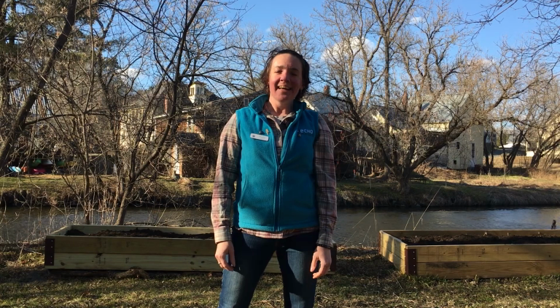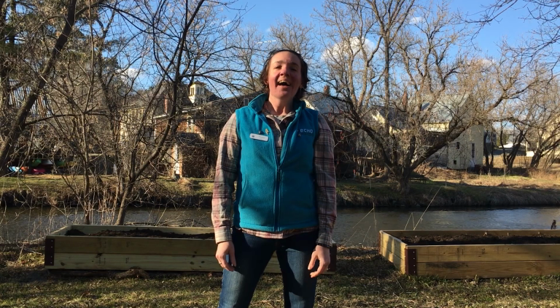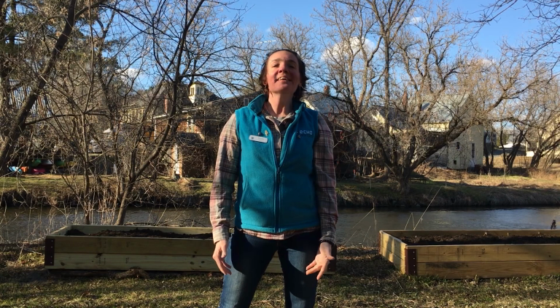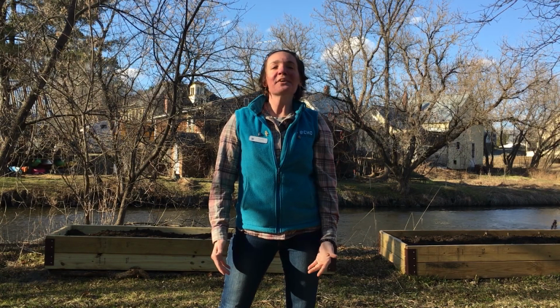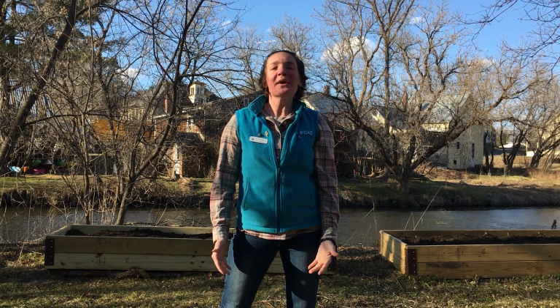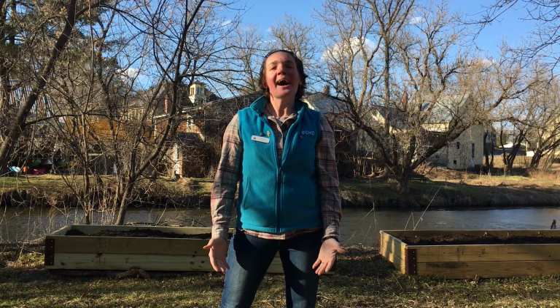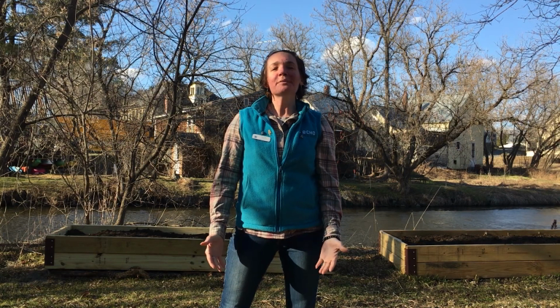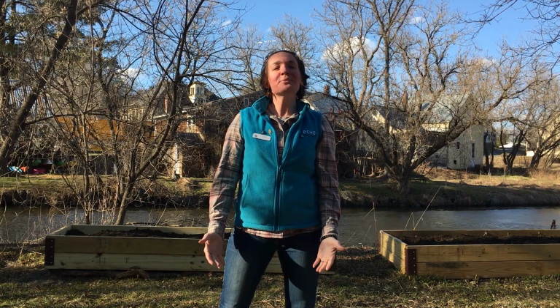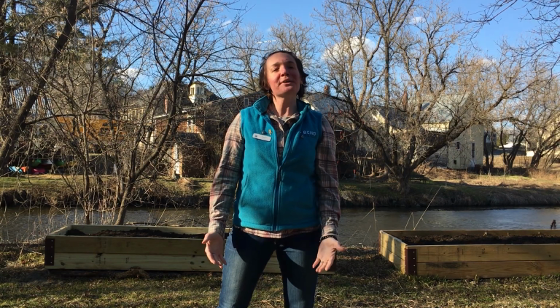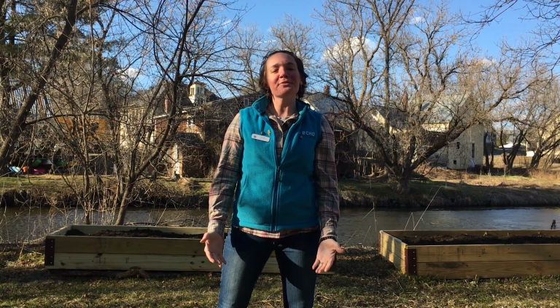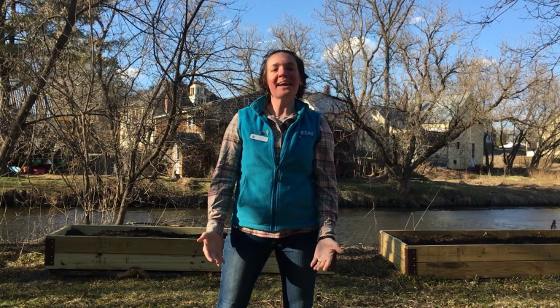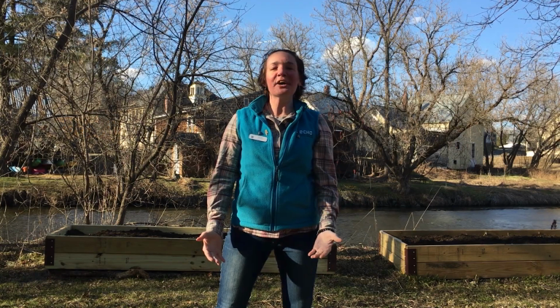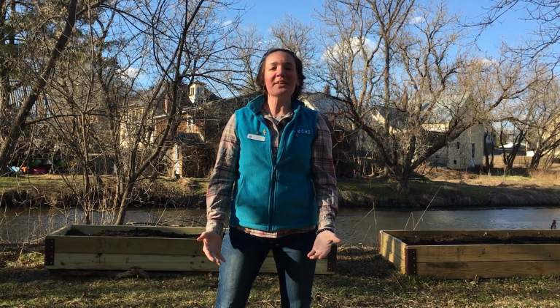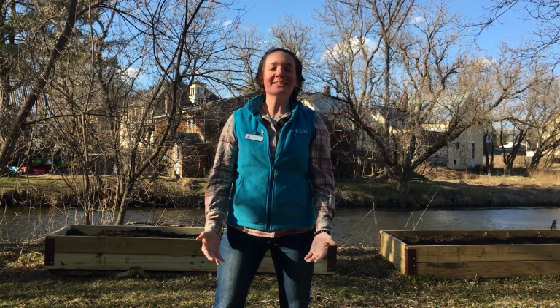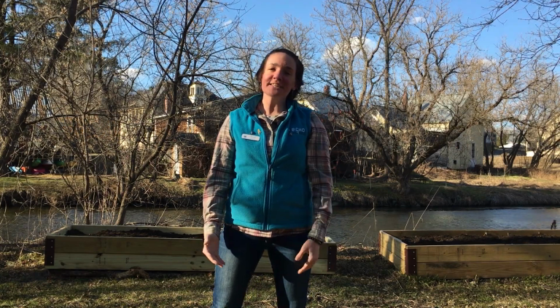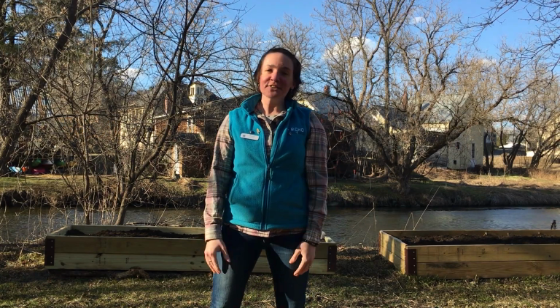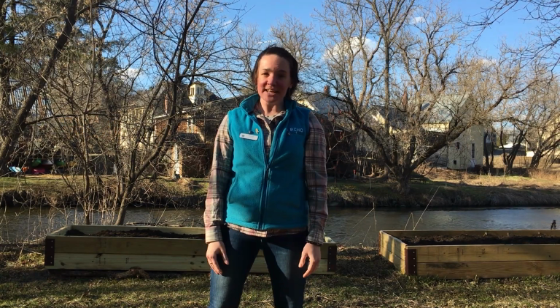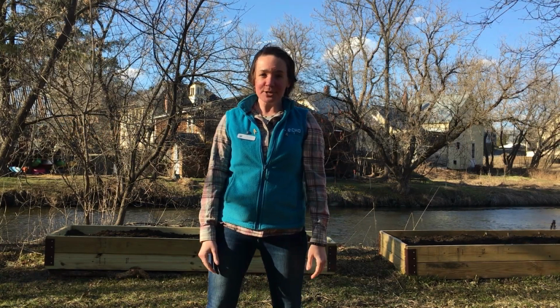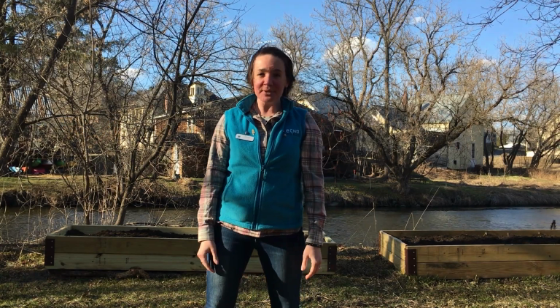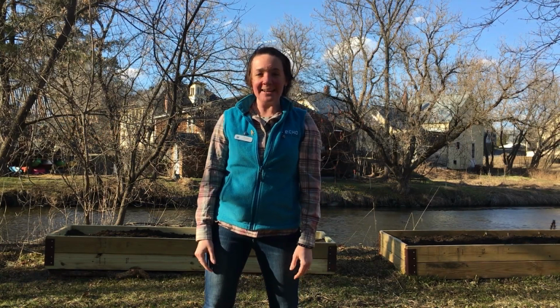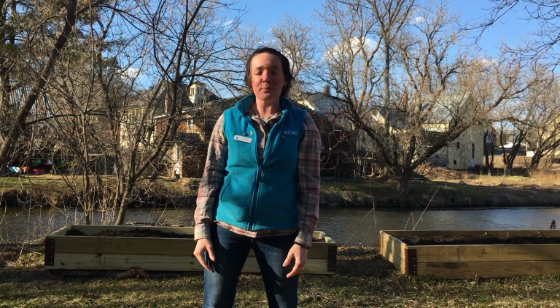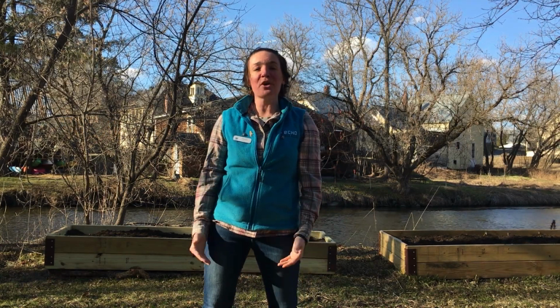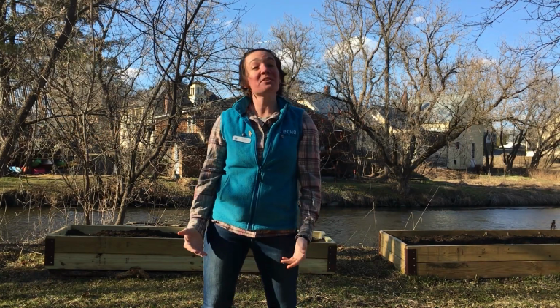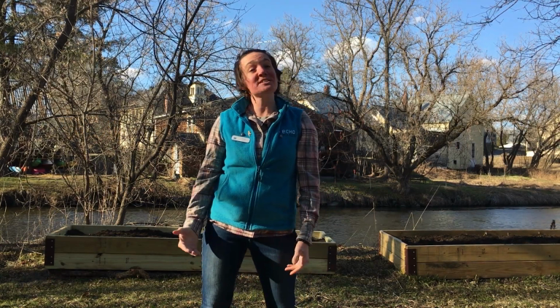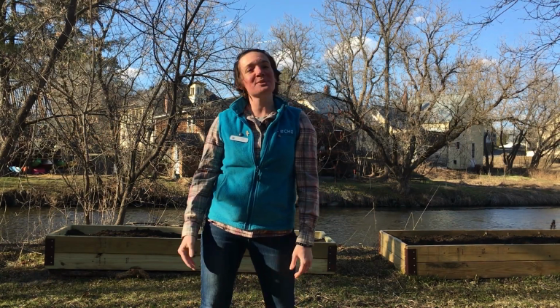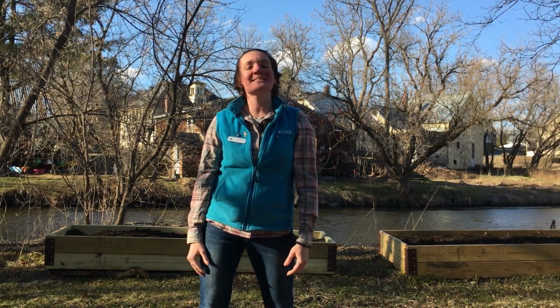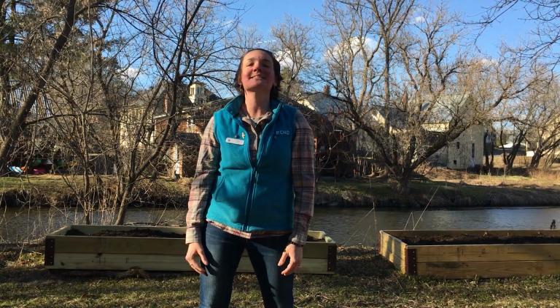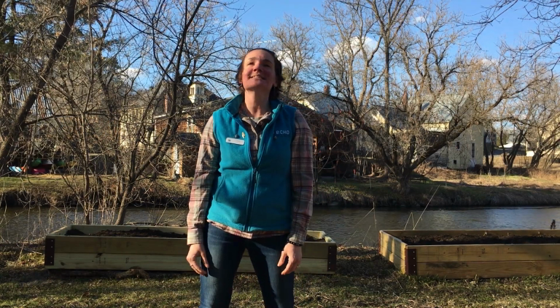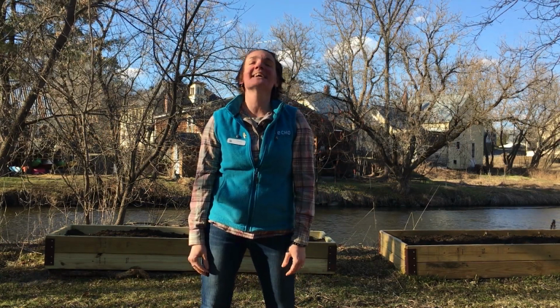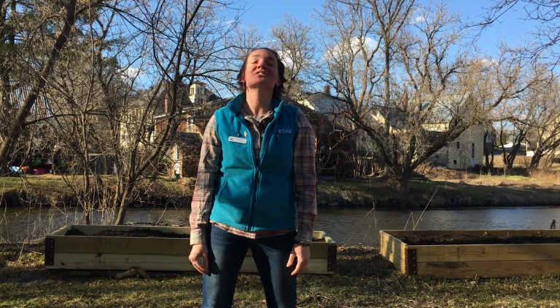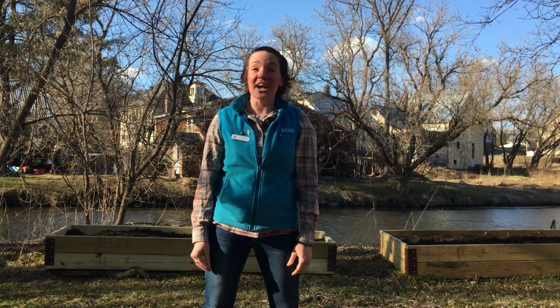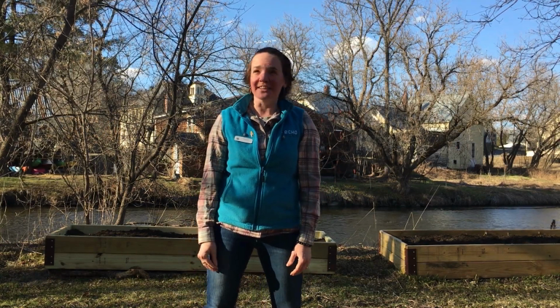Hello! I'm Noella from the Echo Lake Center for Lake Champlain, and welcome to this week's Citizen Science Challenge.